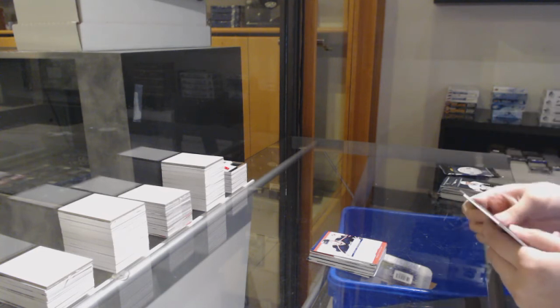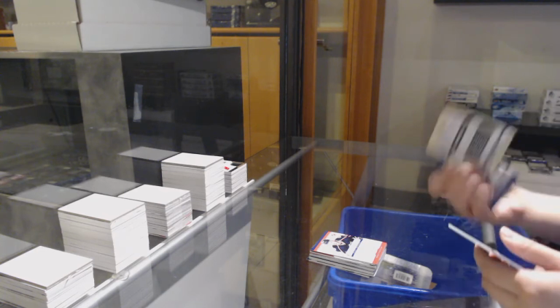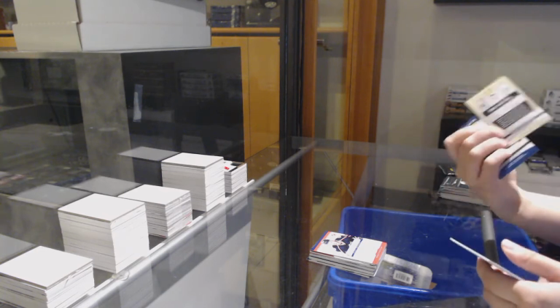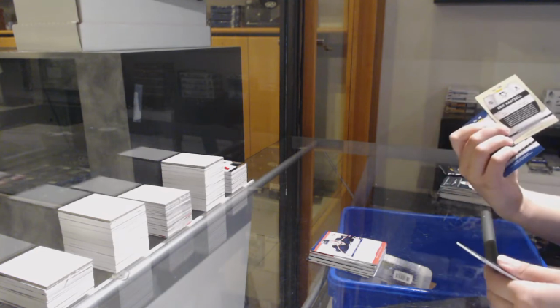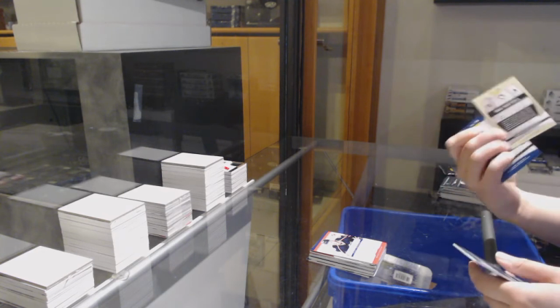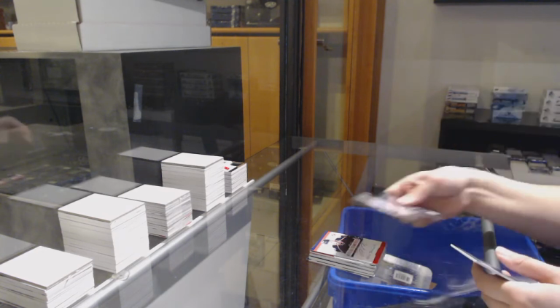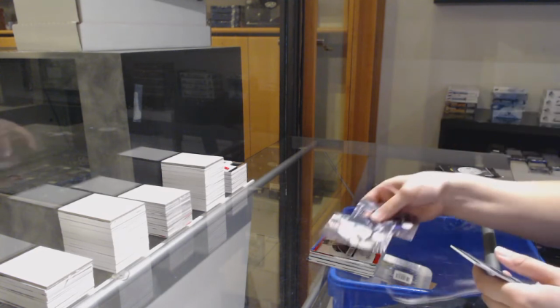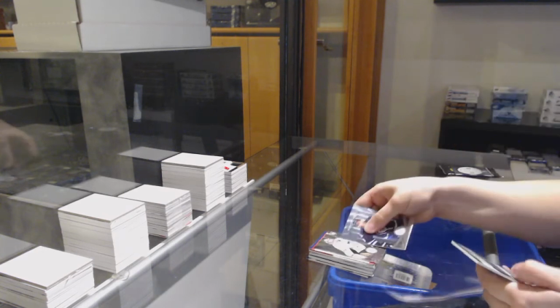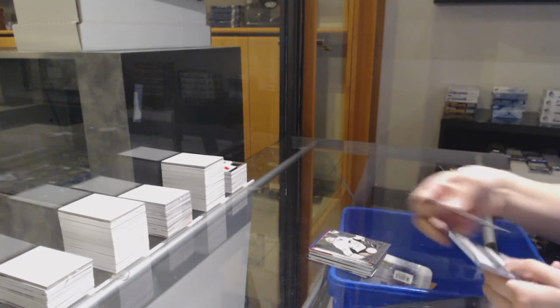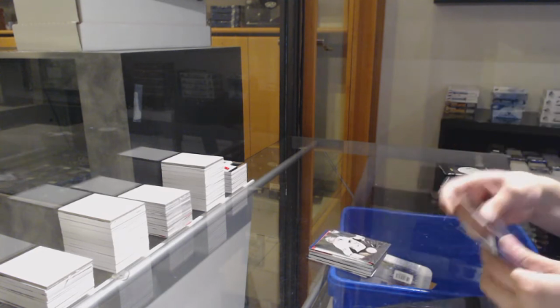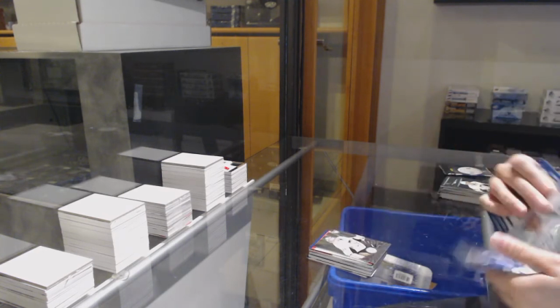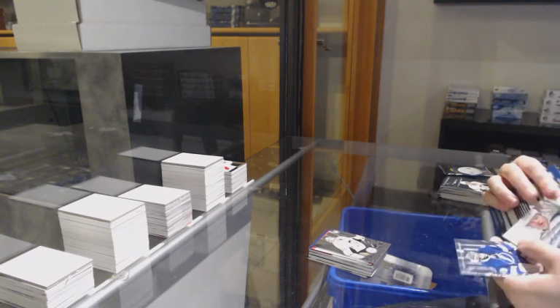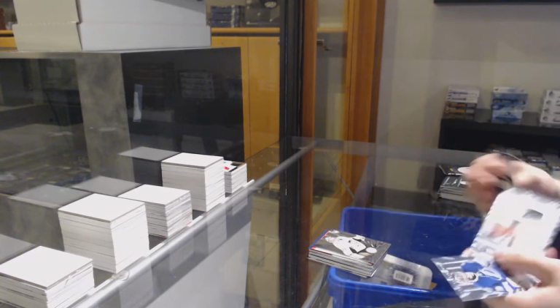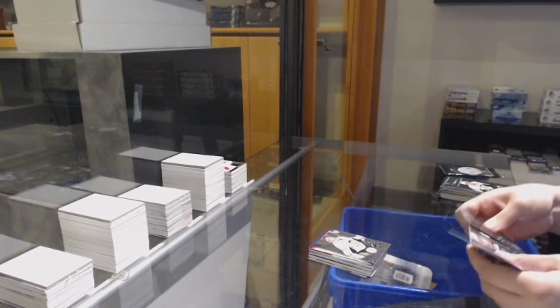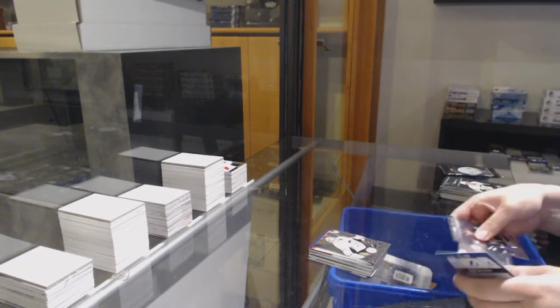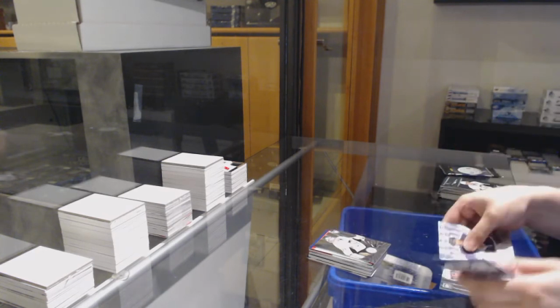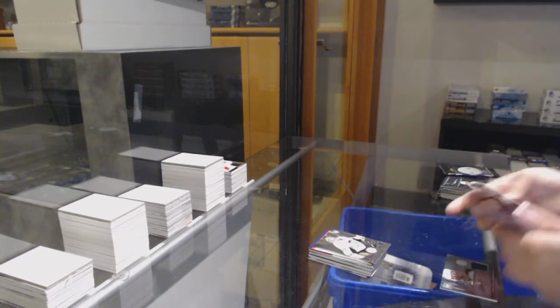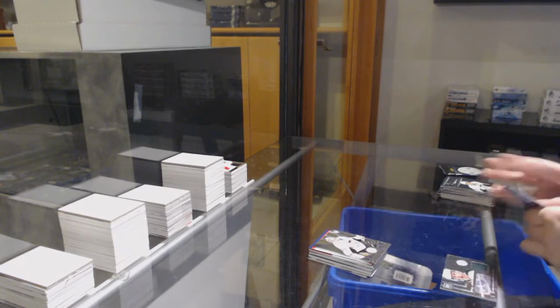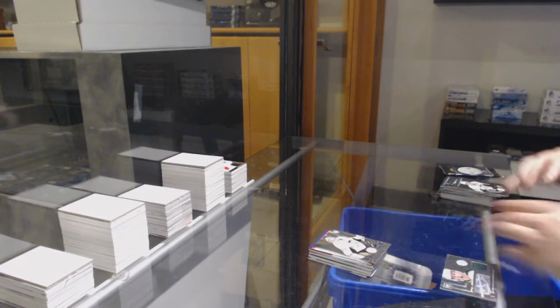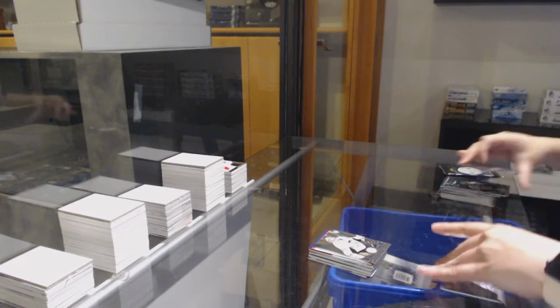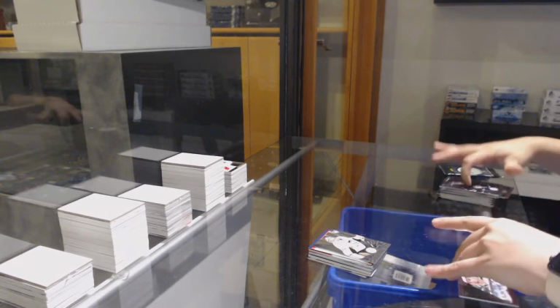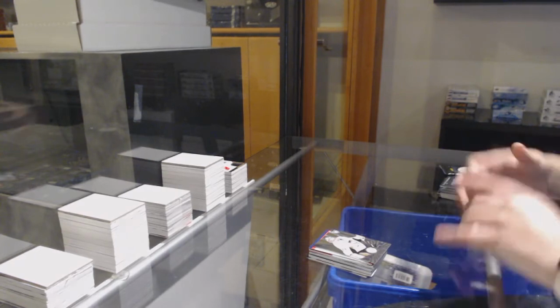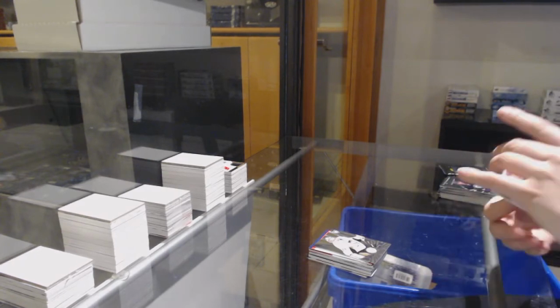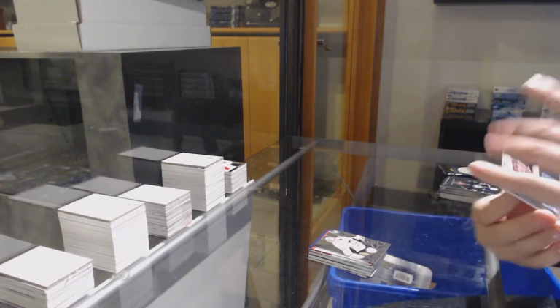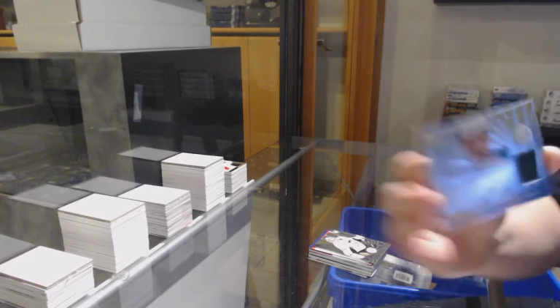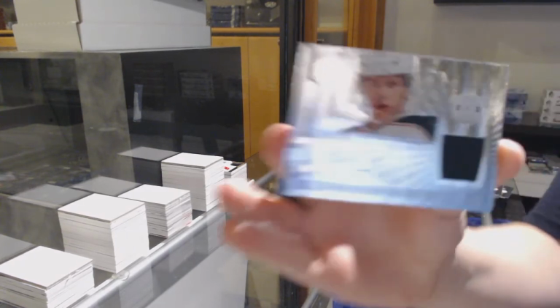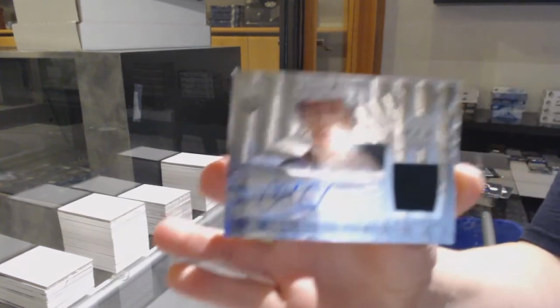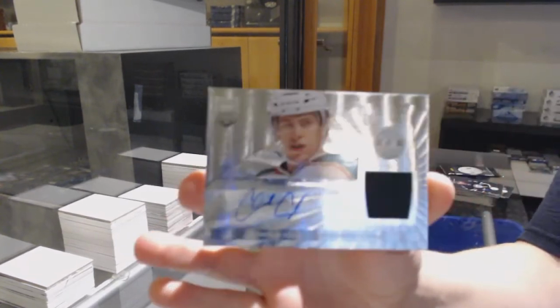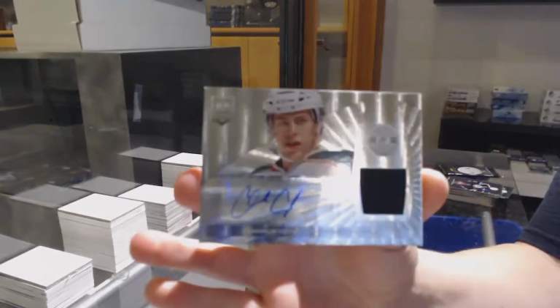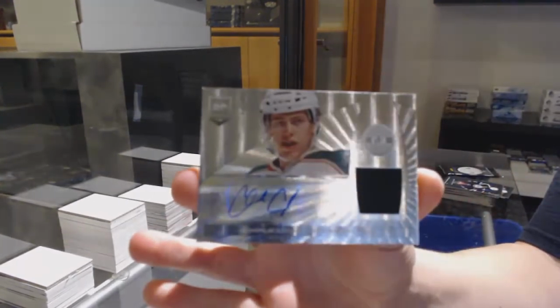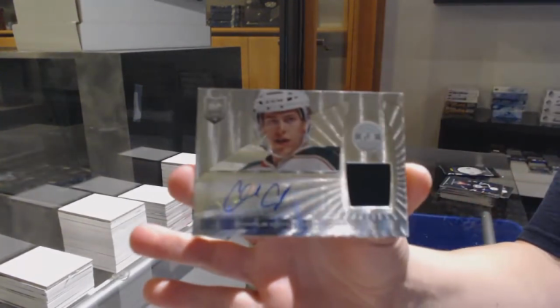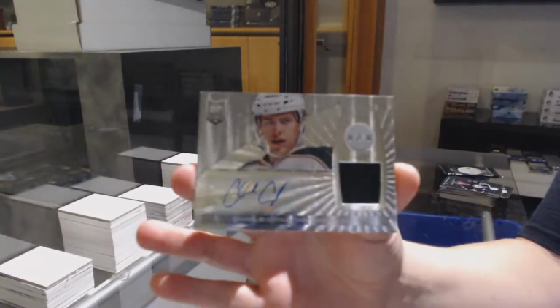Rookie for Pittsburgh, Eric Hartzell, and a rookie jersey auto for Minnesota of Charlie Coyle.